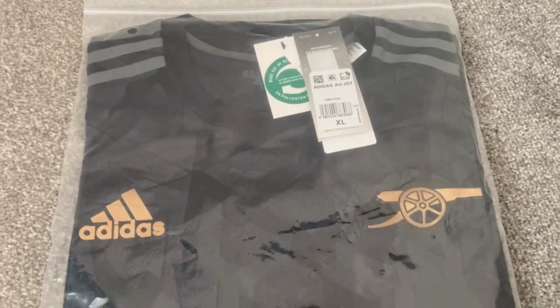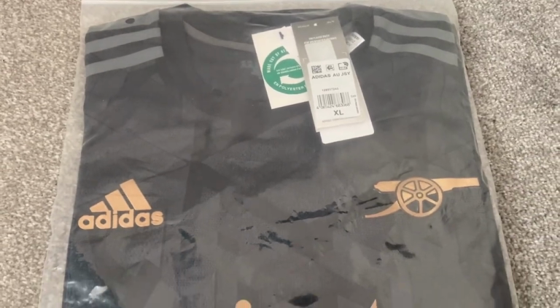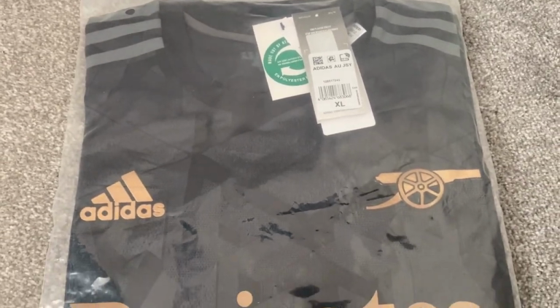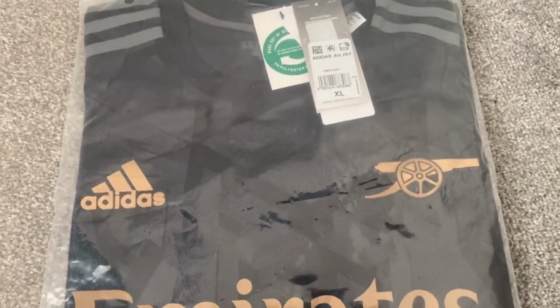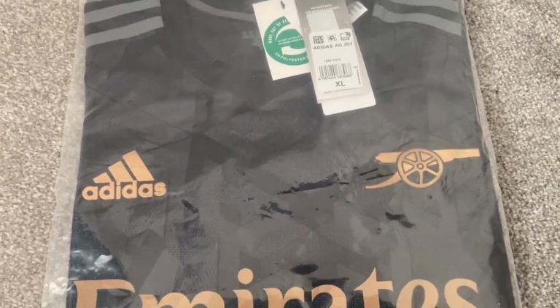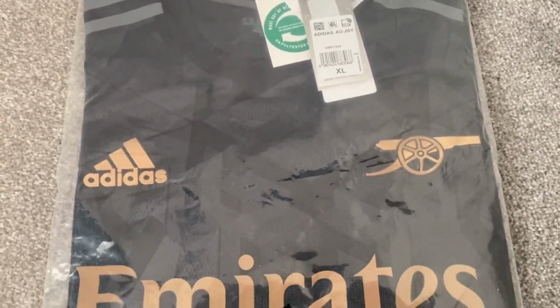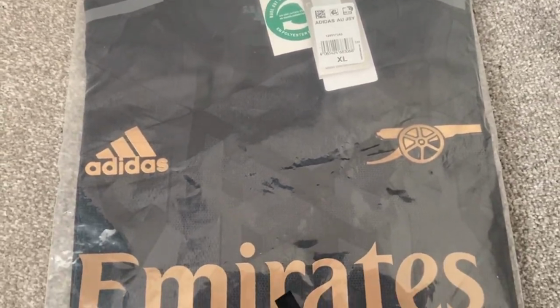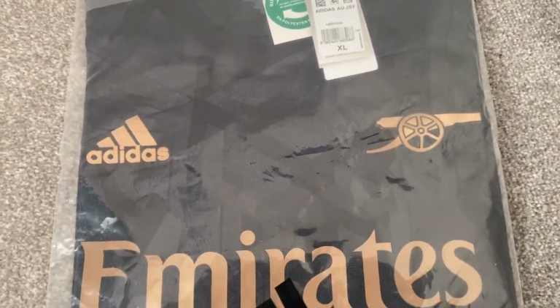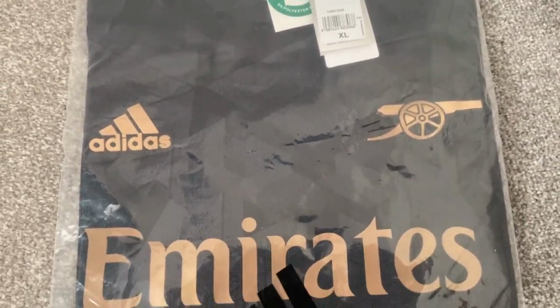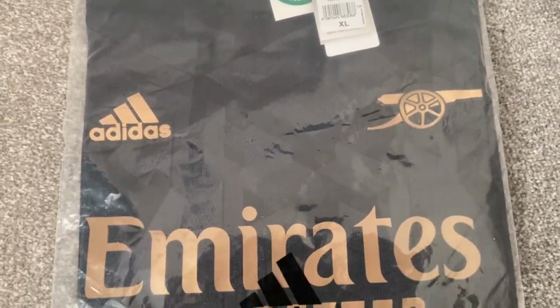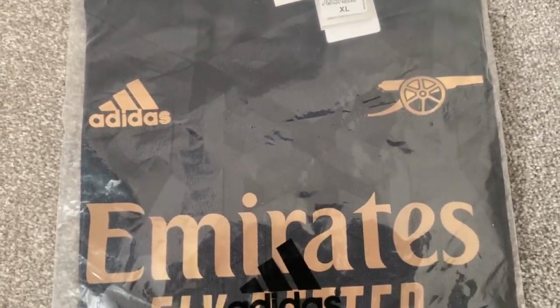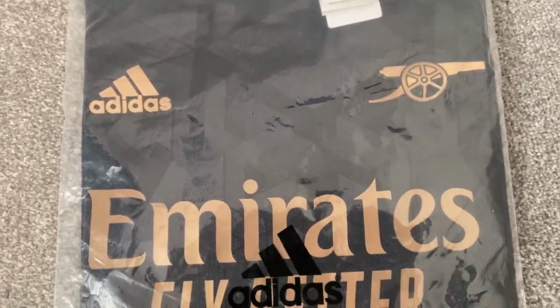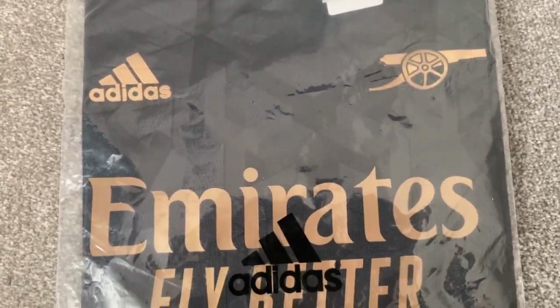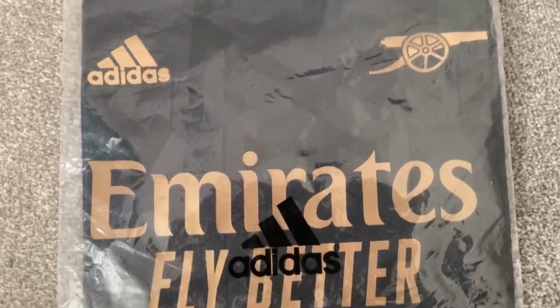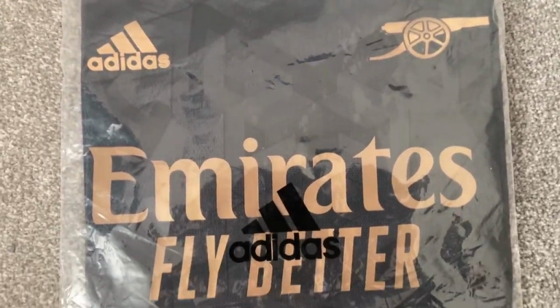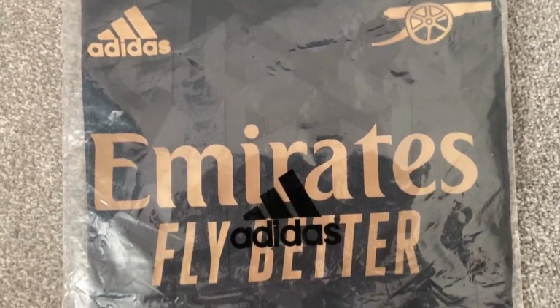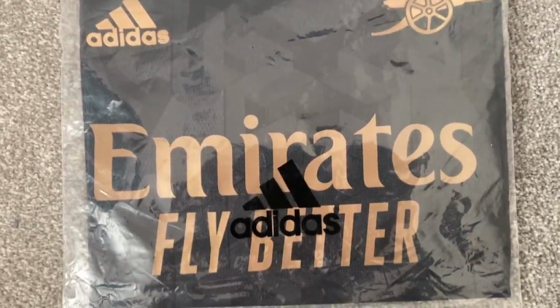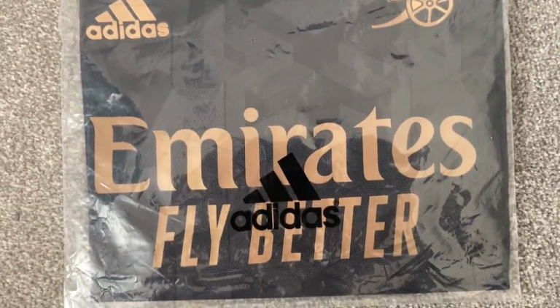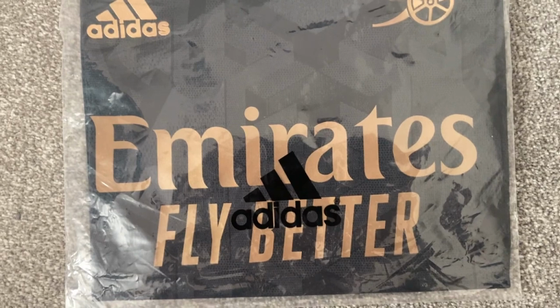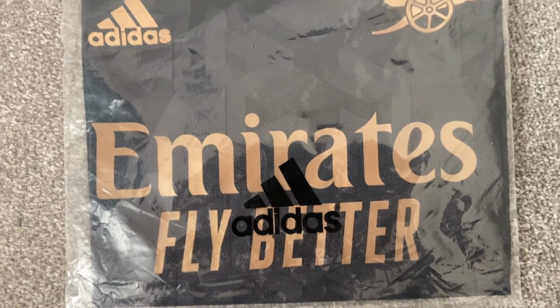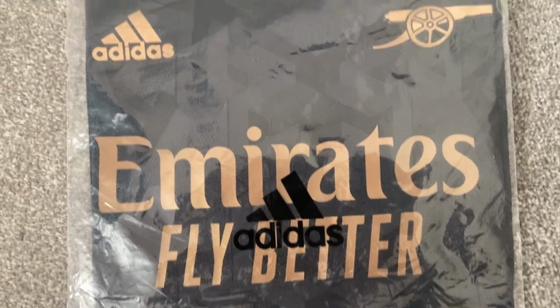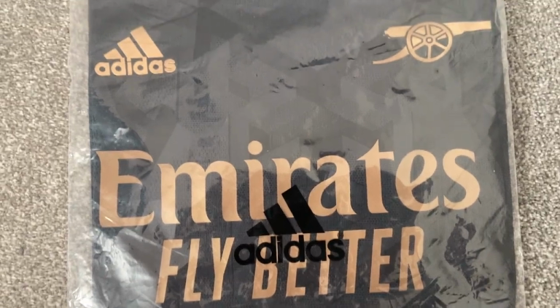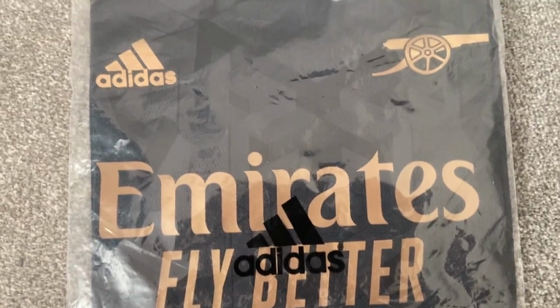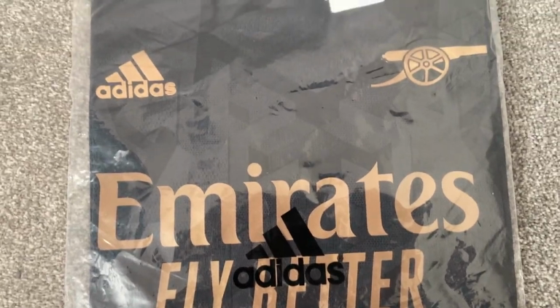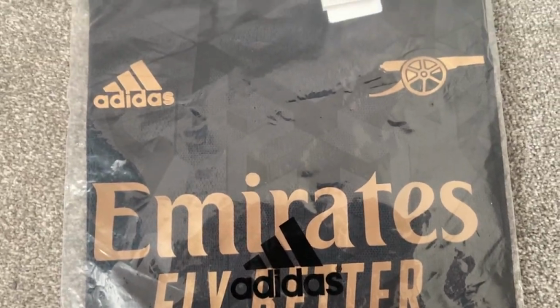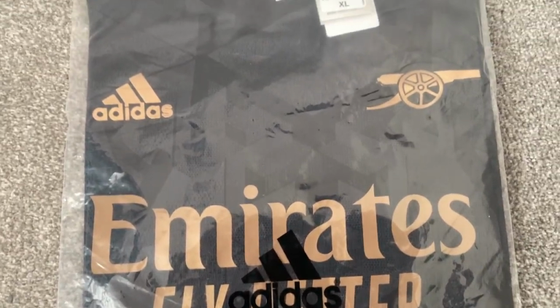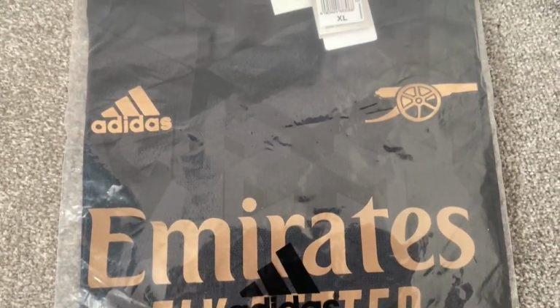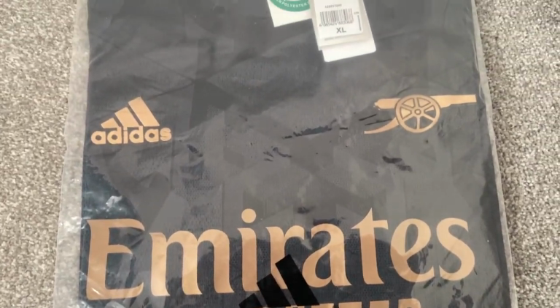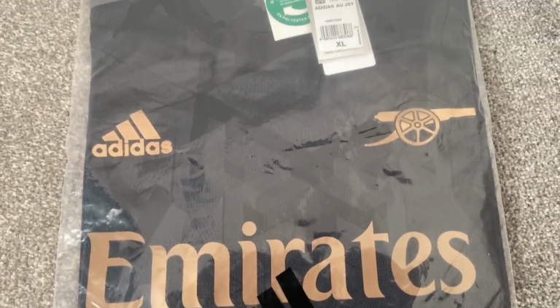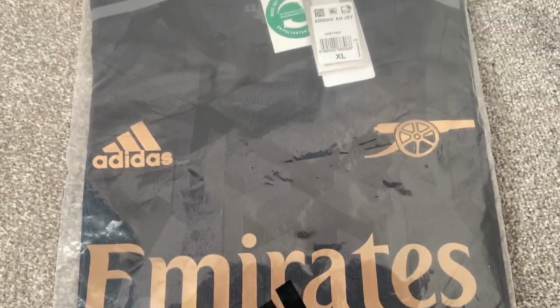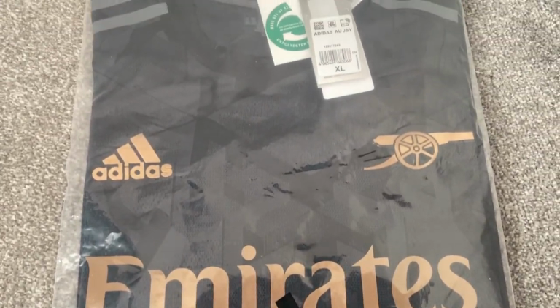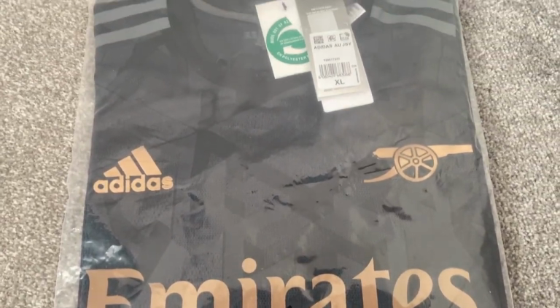Hi, and welcome back to another Football Shirt Review. Today we are looking at the Arsenal Away Shirt from the 22-23 season.